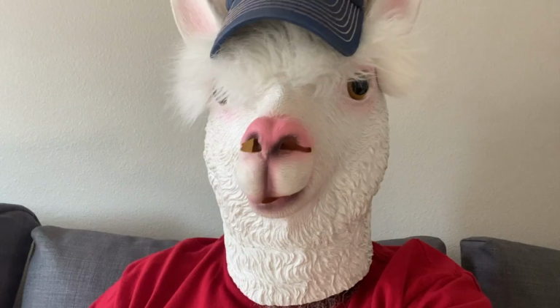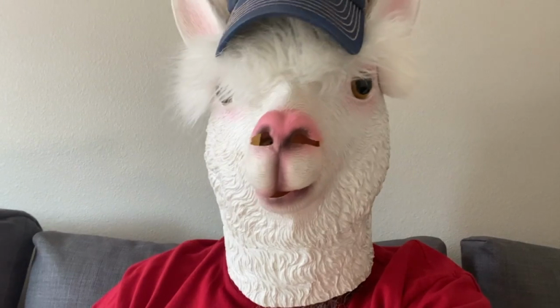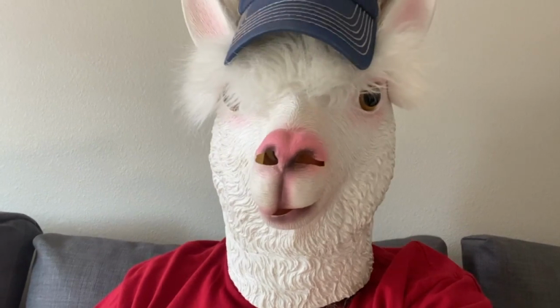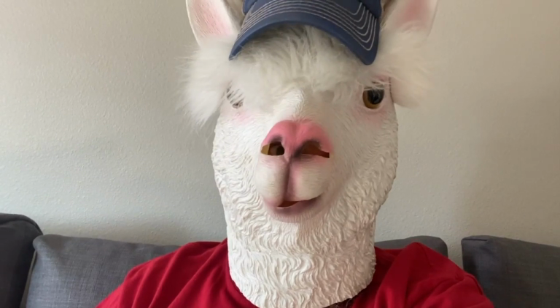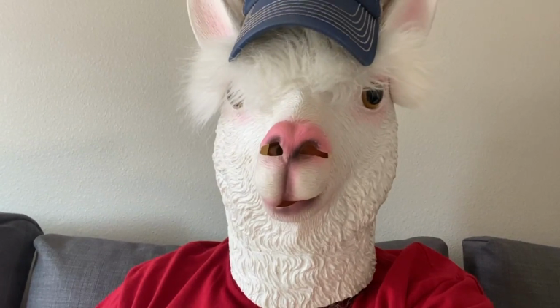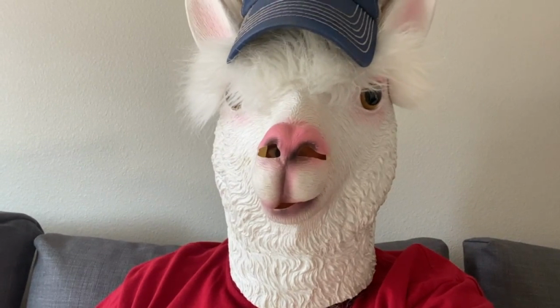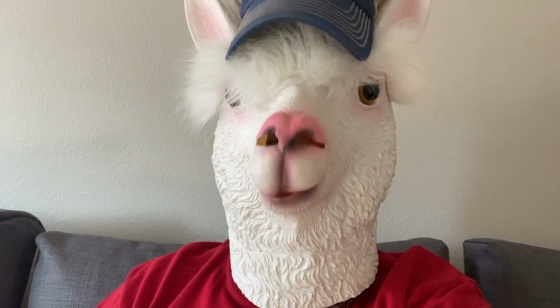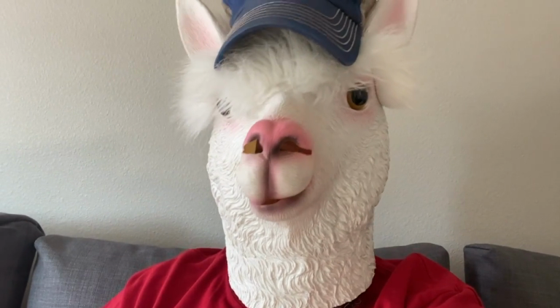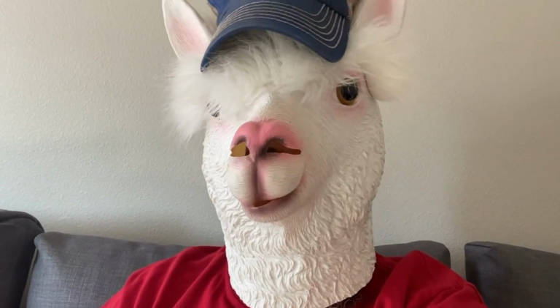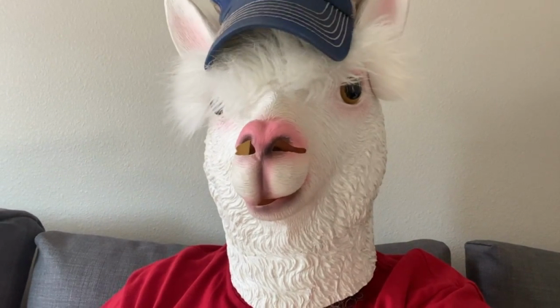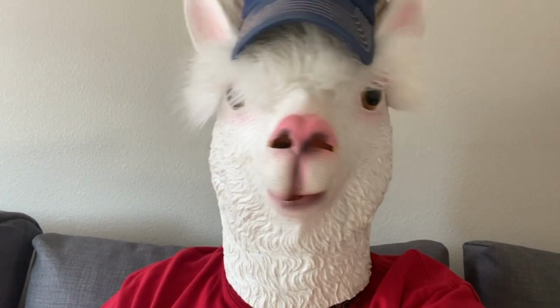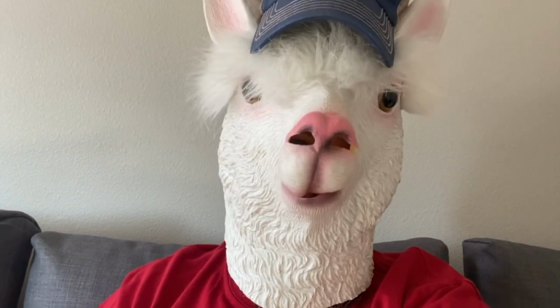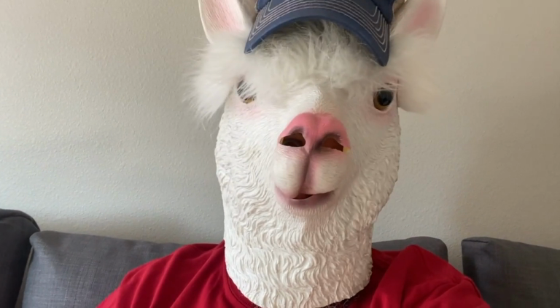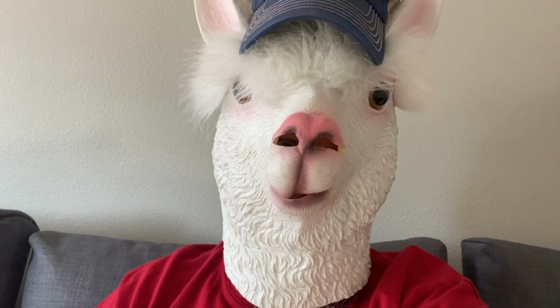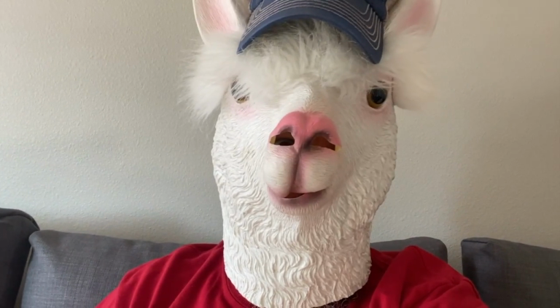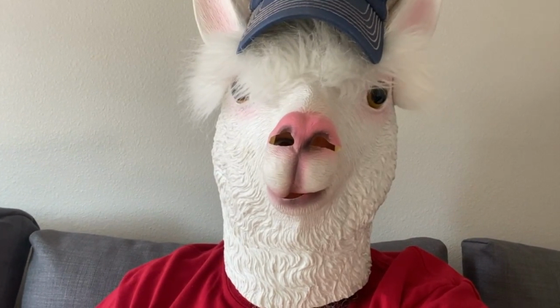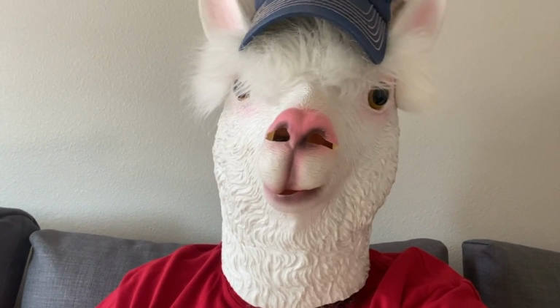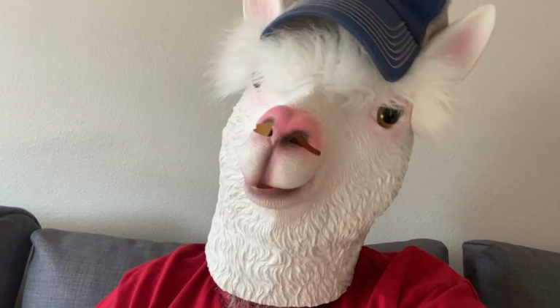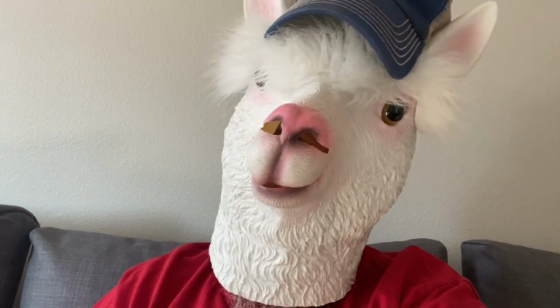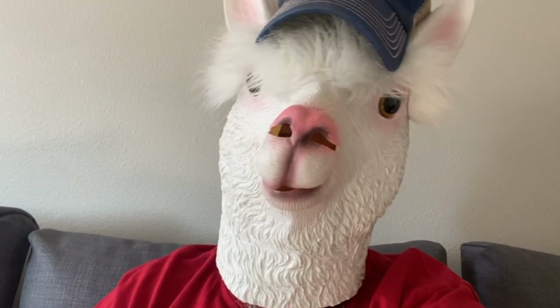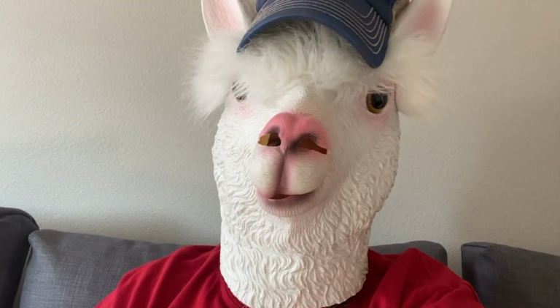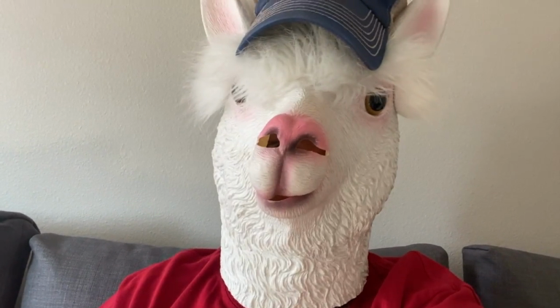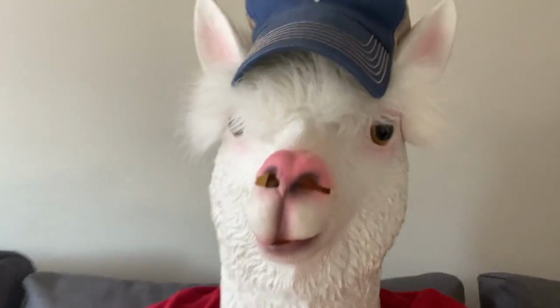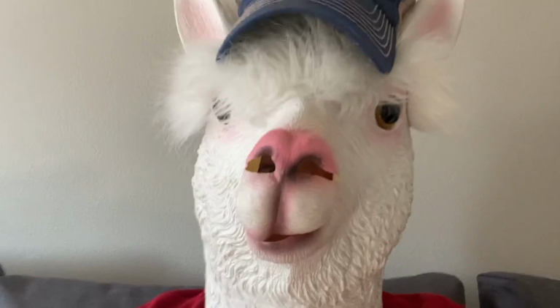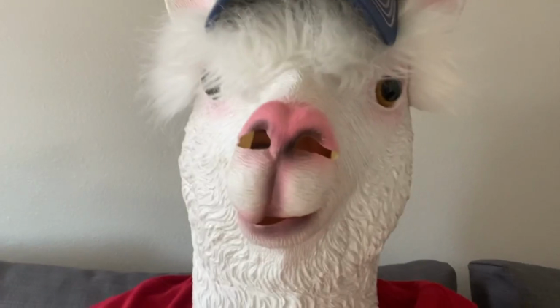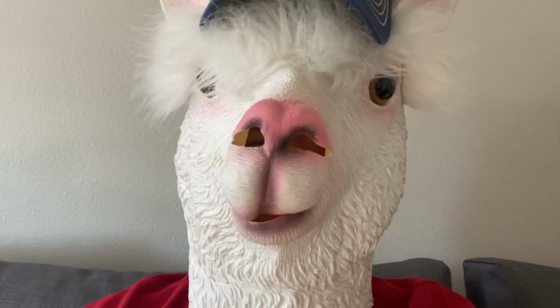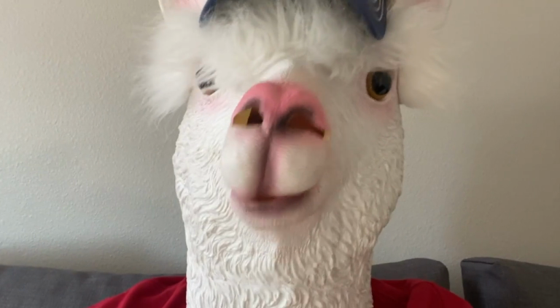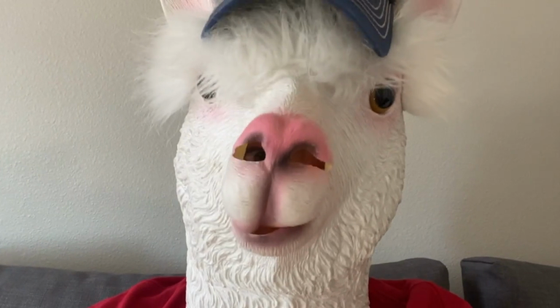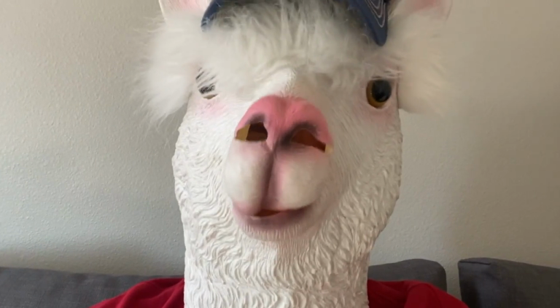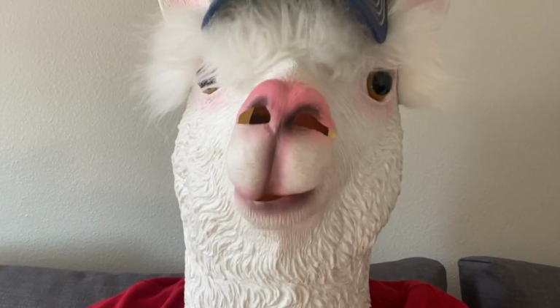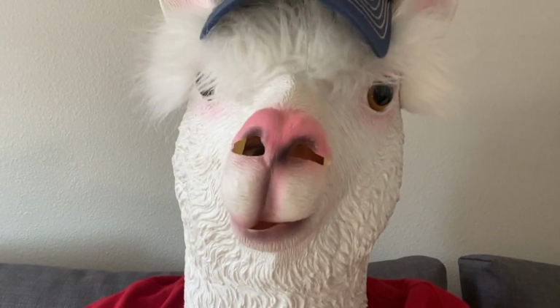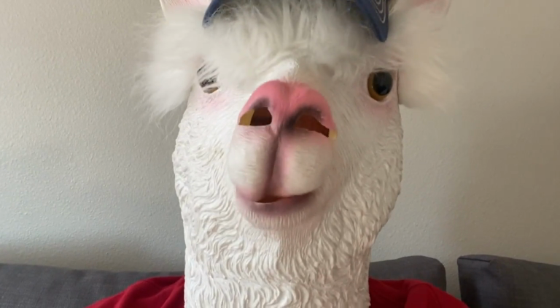Hey scouts, Mr. Sloan here. Ready to talk about some wild animals, just like me.